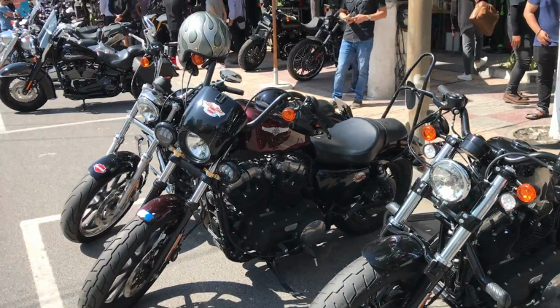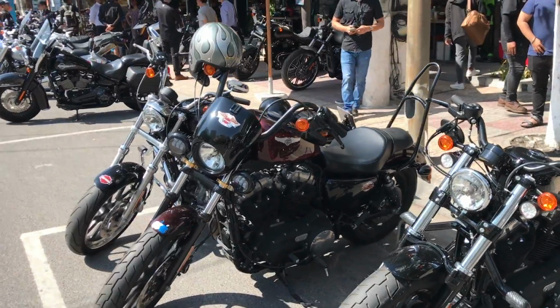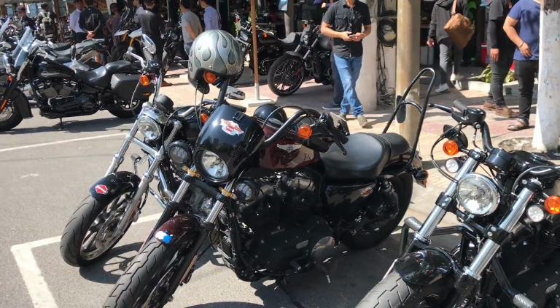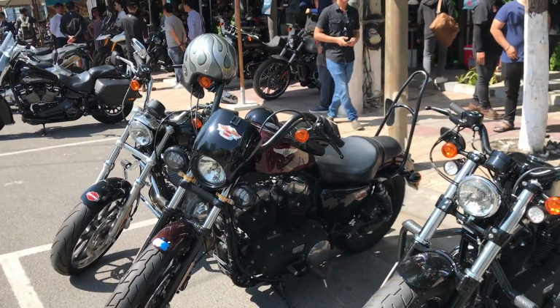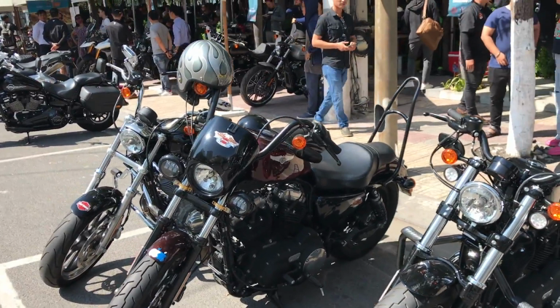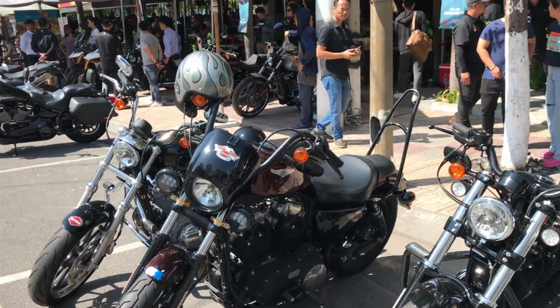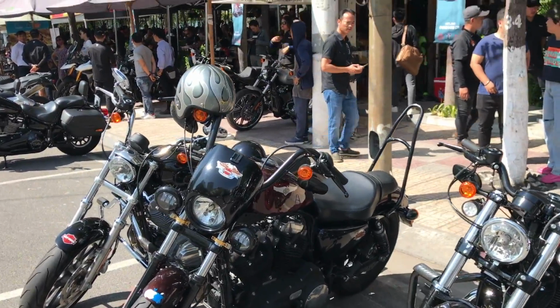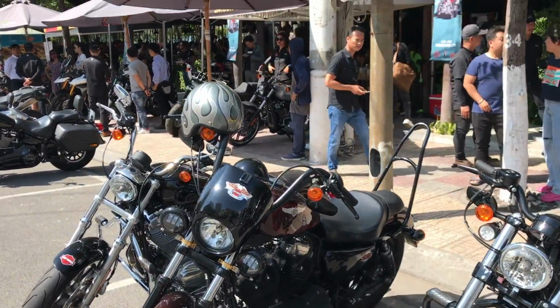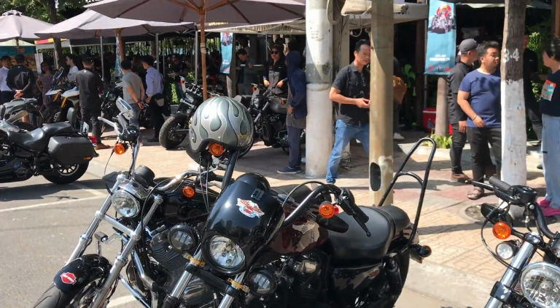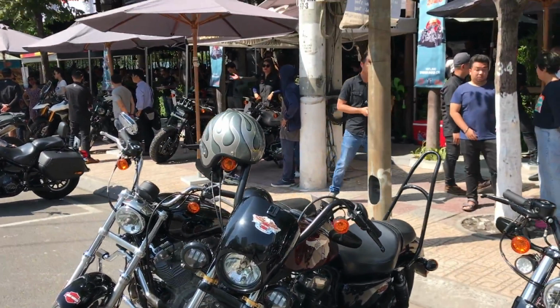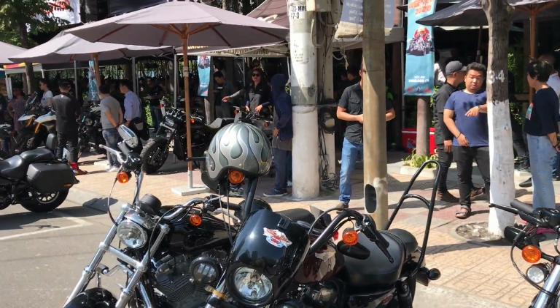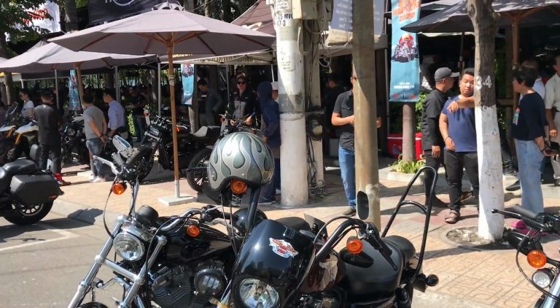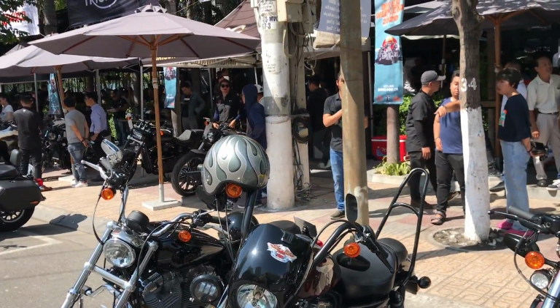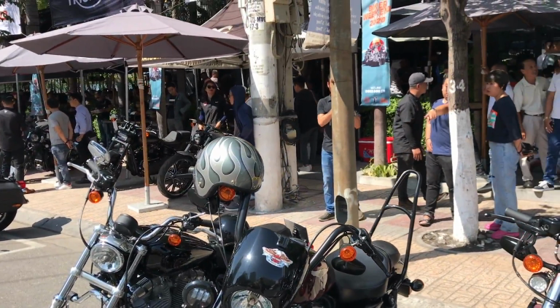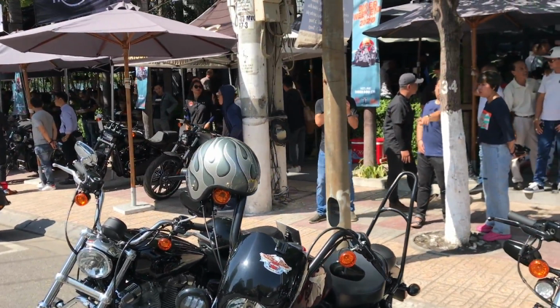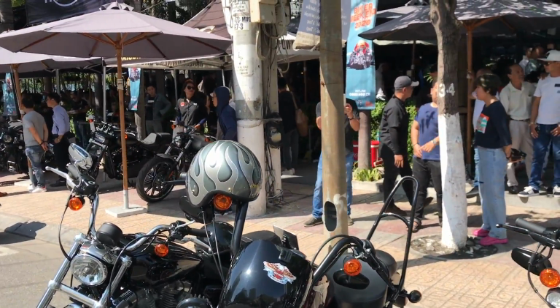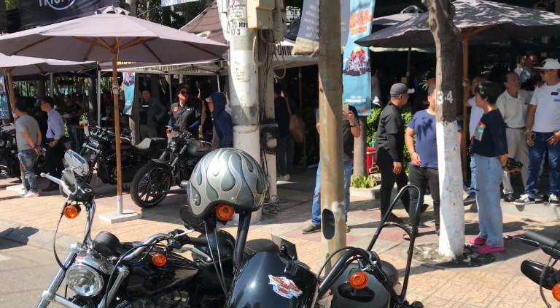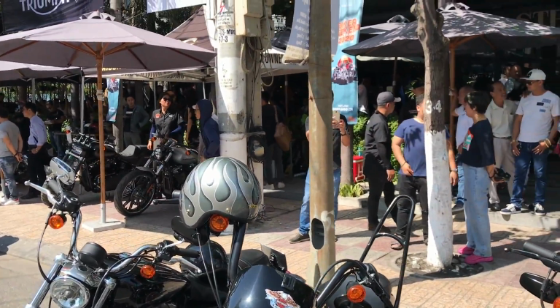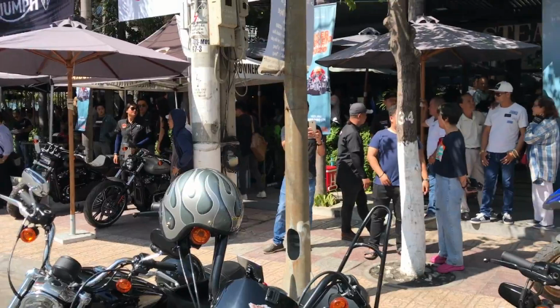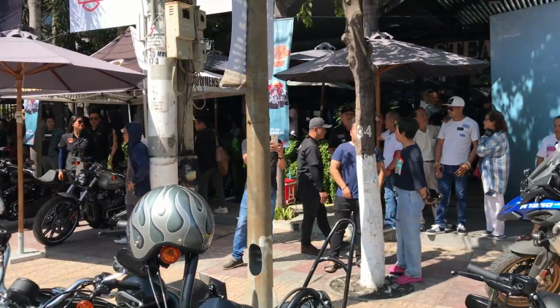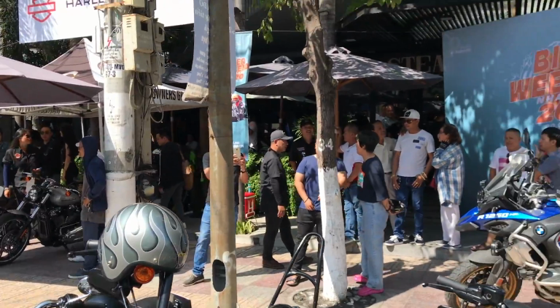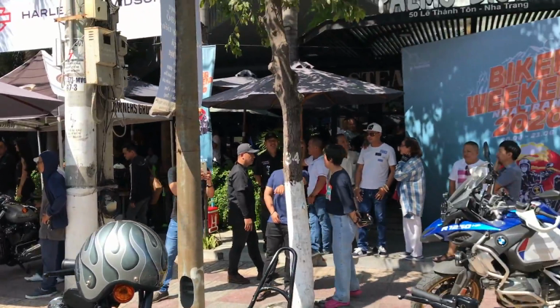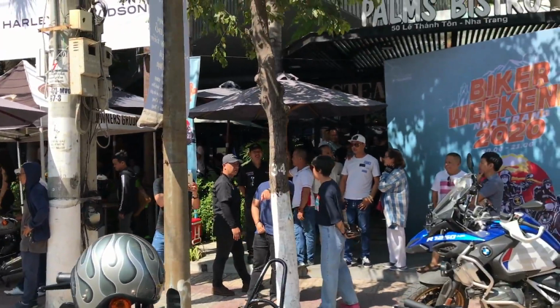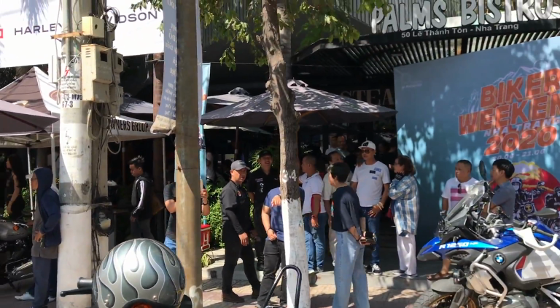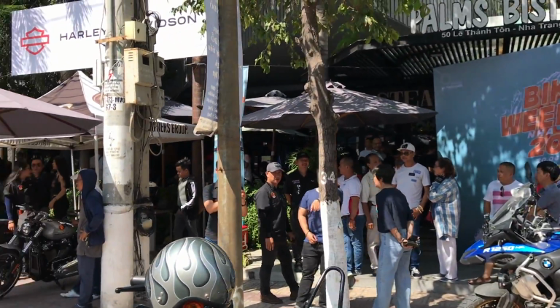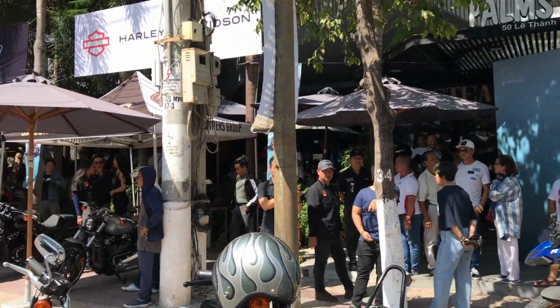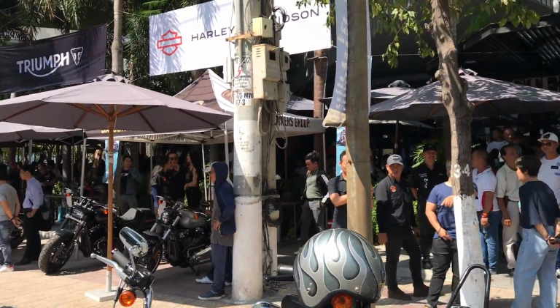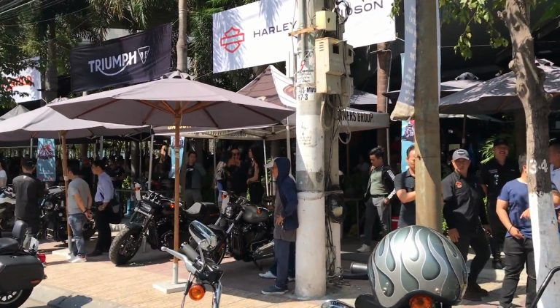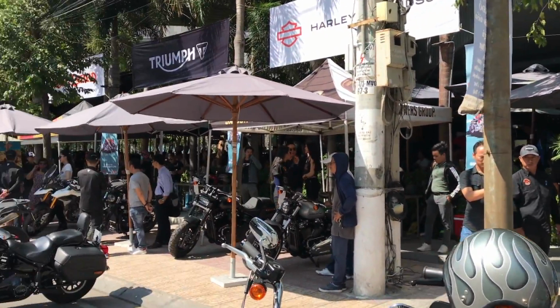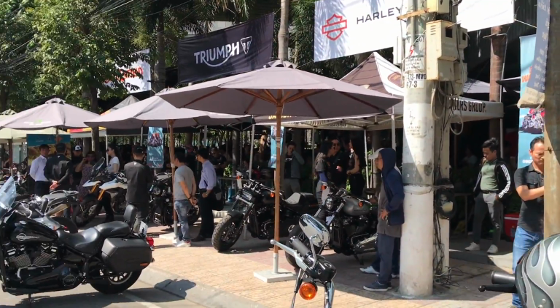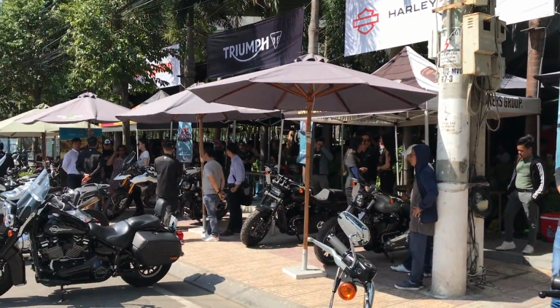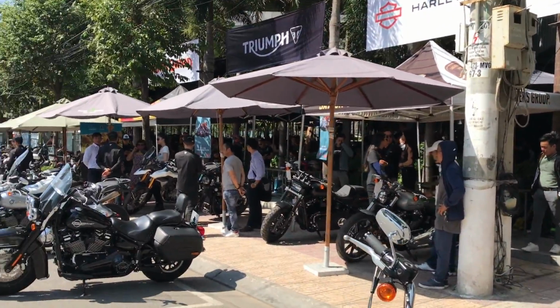Đây là dàn xe của khách — anh chị em biker tại Nha Trang đến tham dự sự kiện.